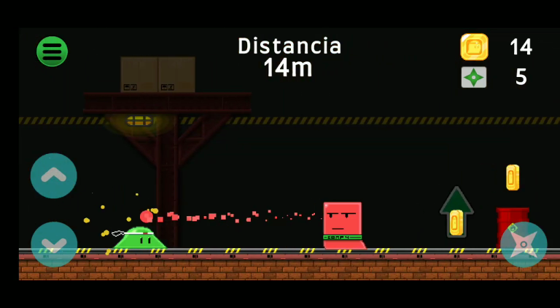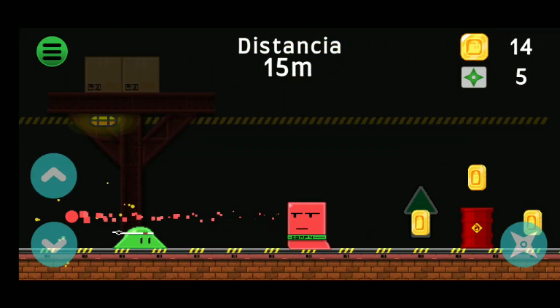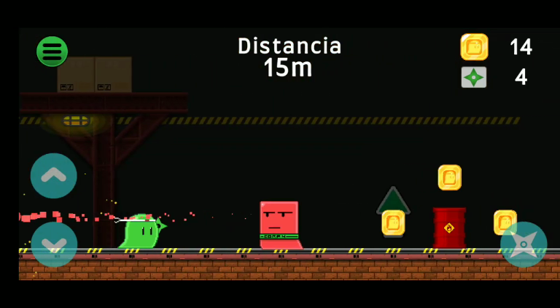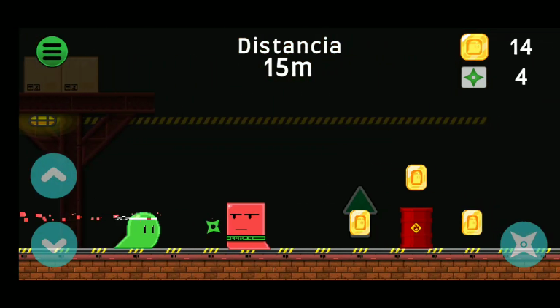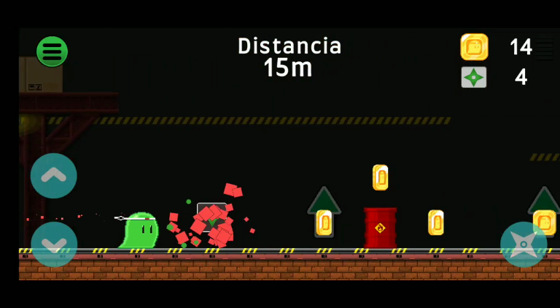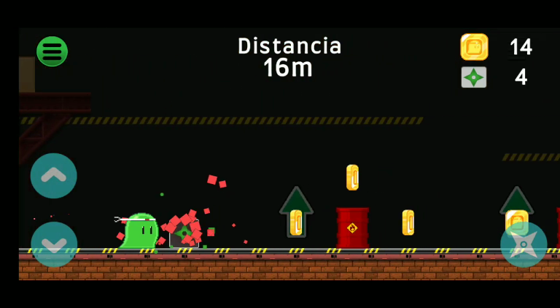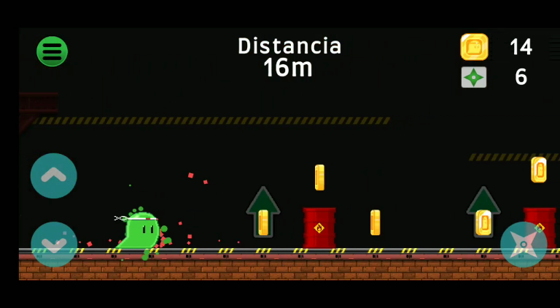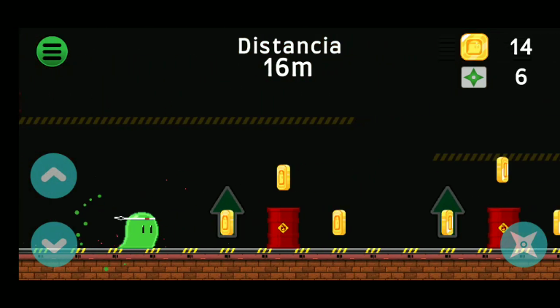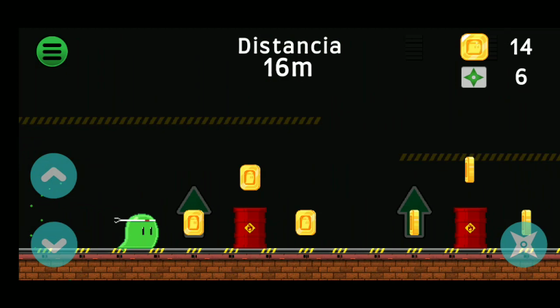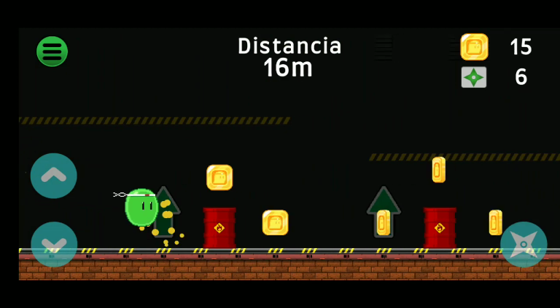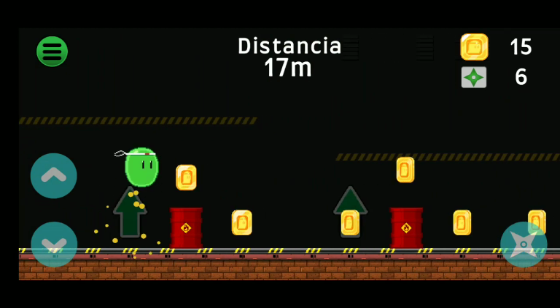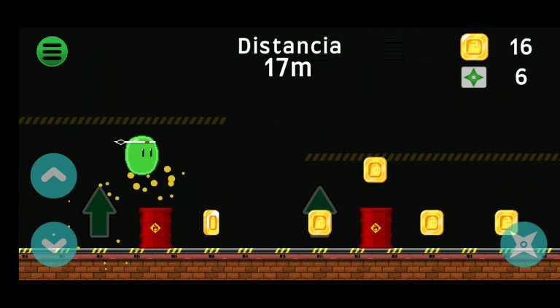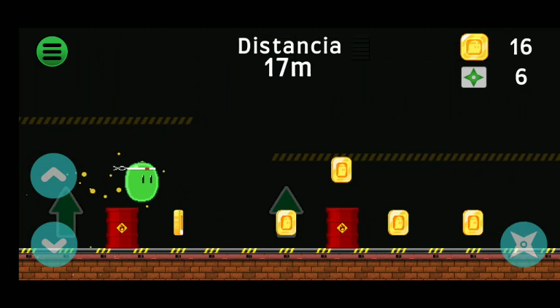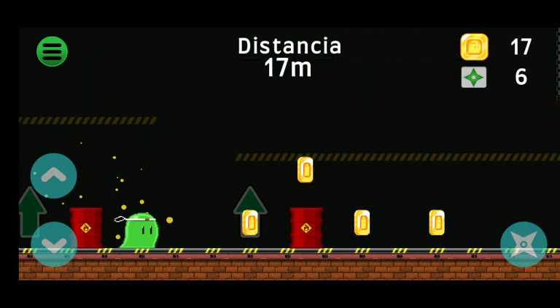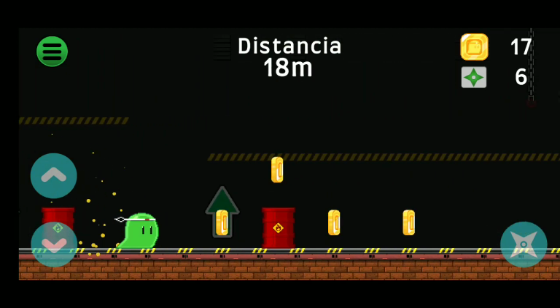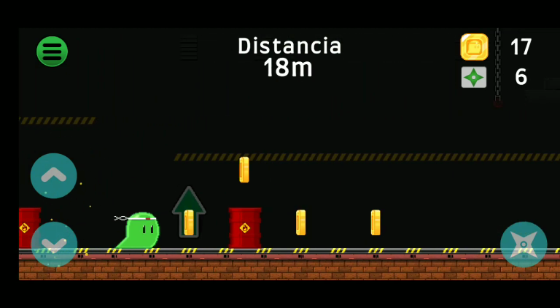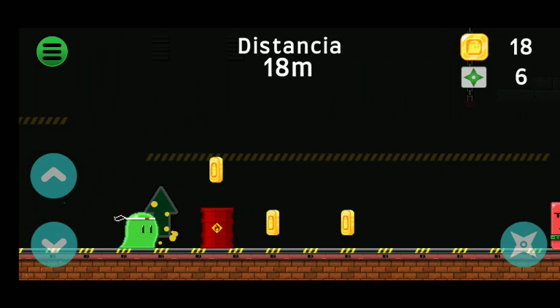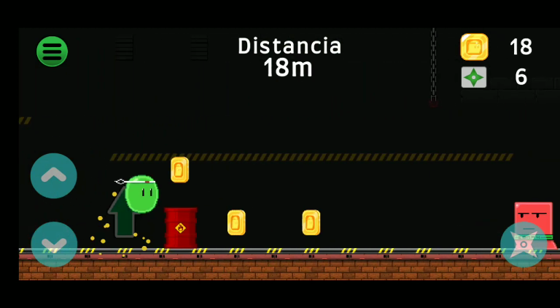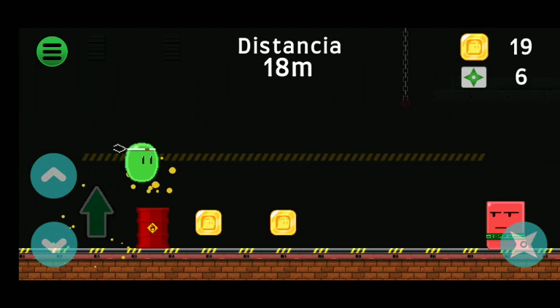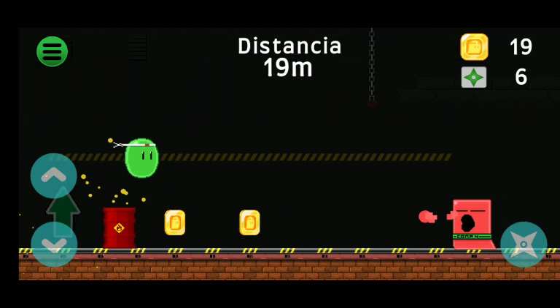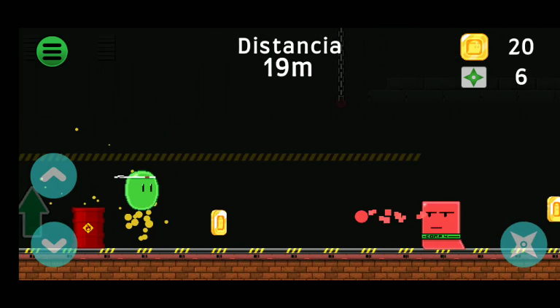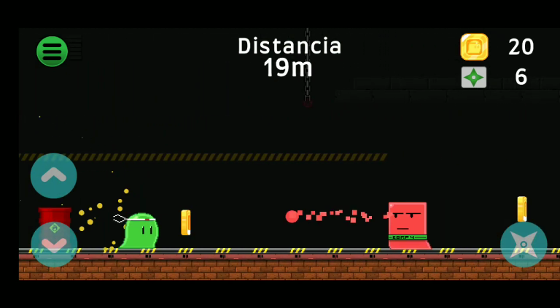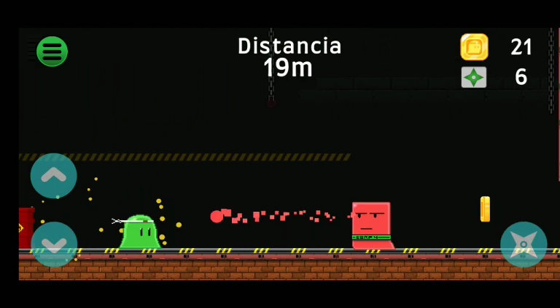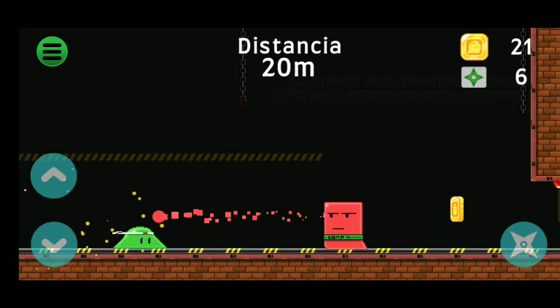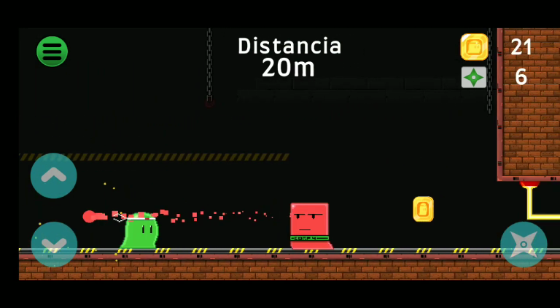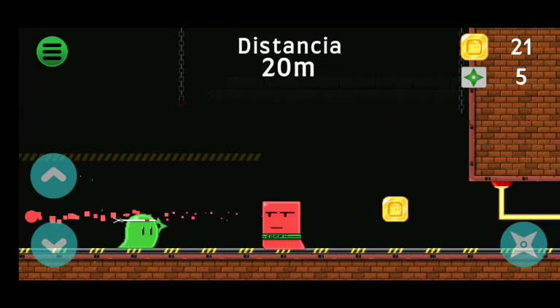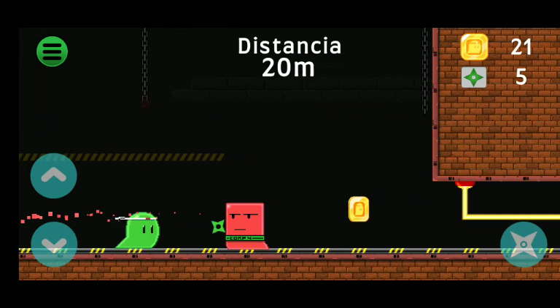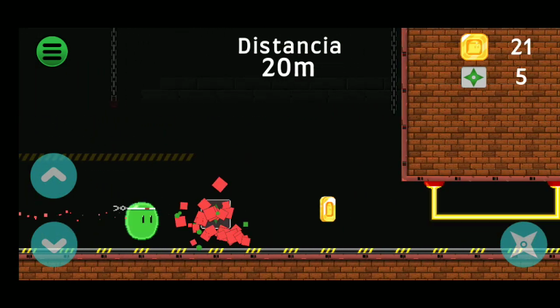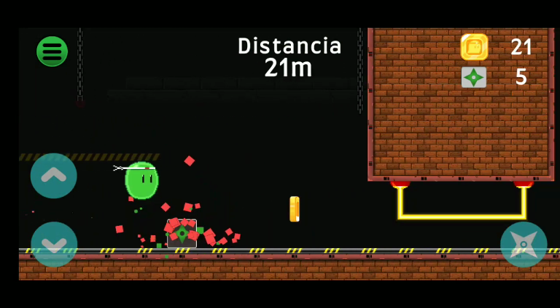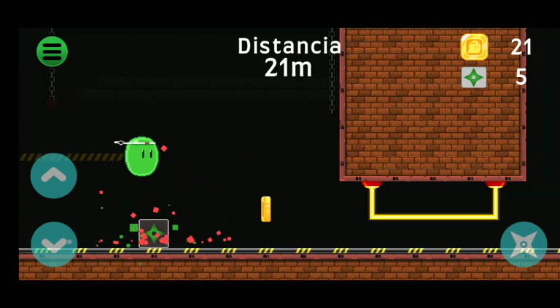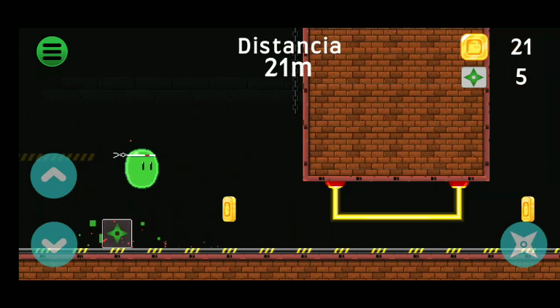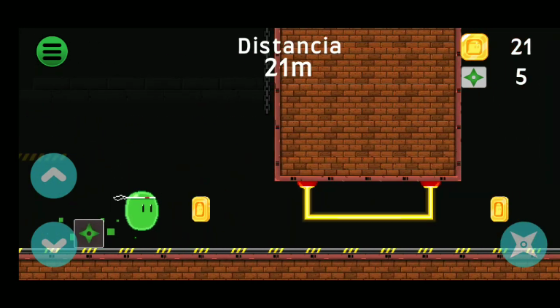Oh yes! Nice jump — an echo jump! Oh yes... no!